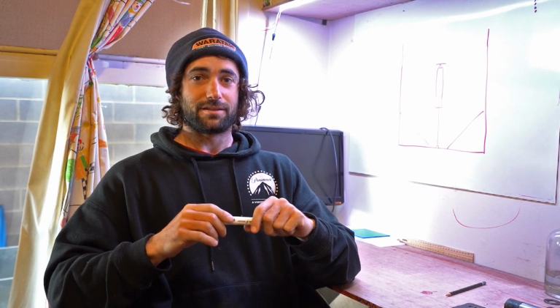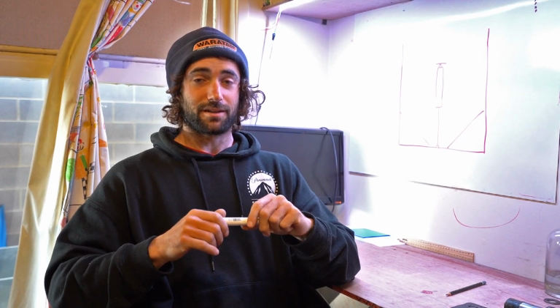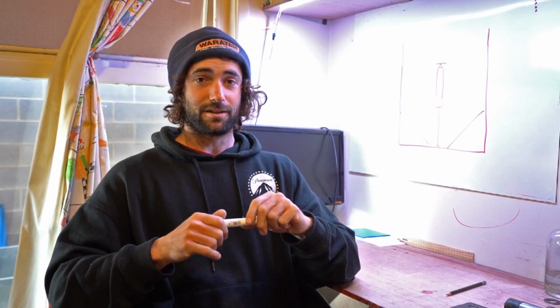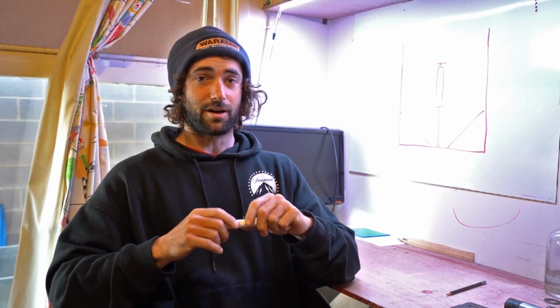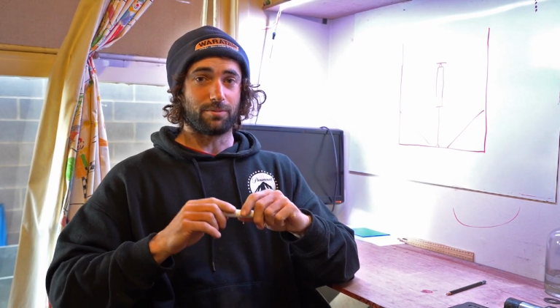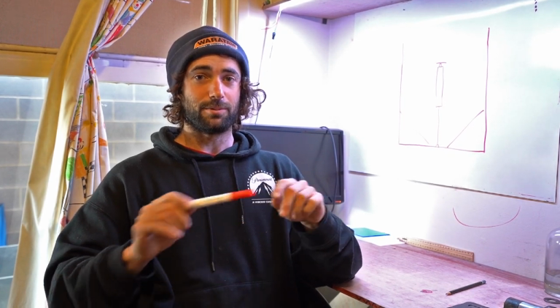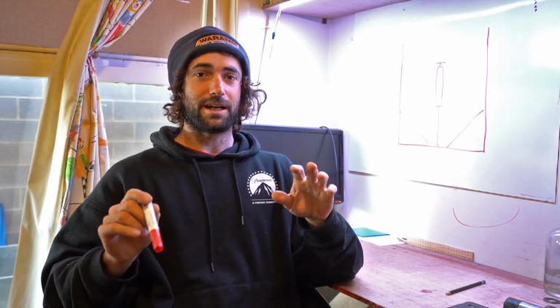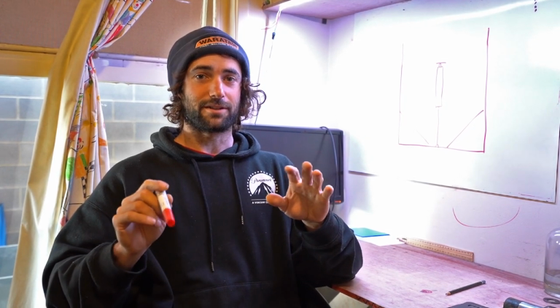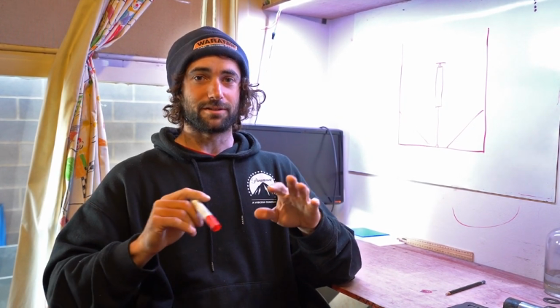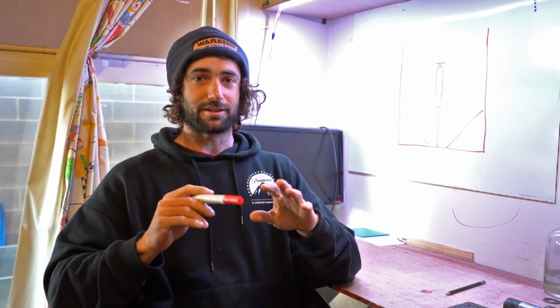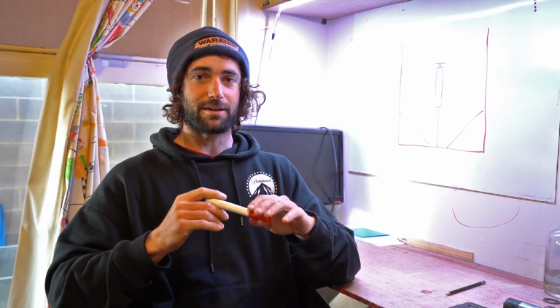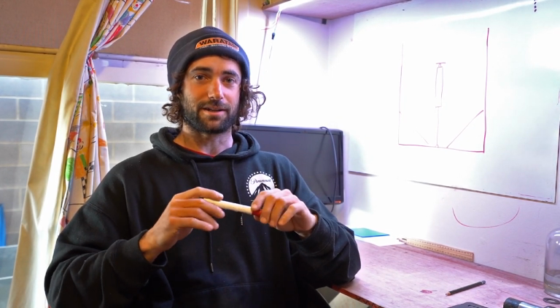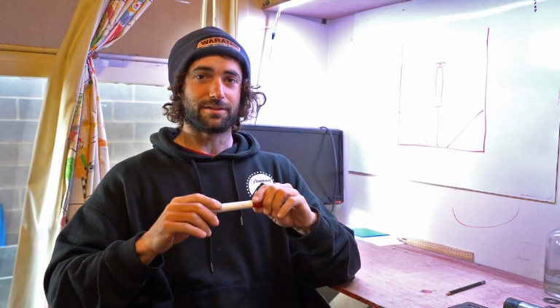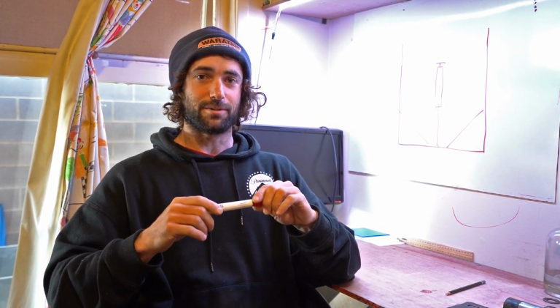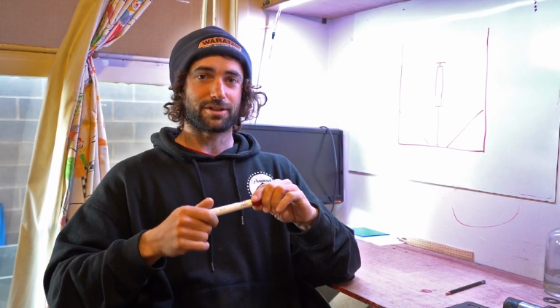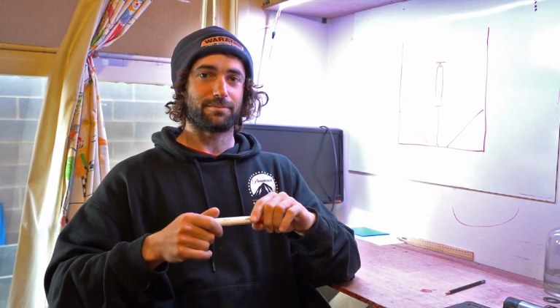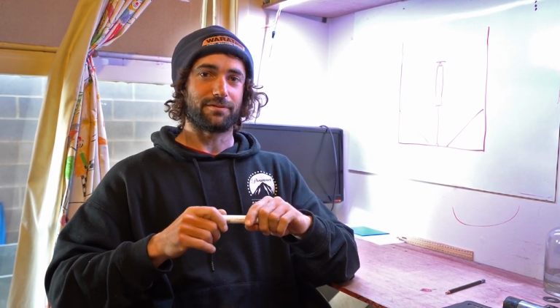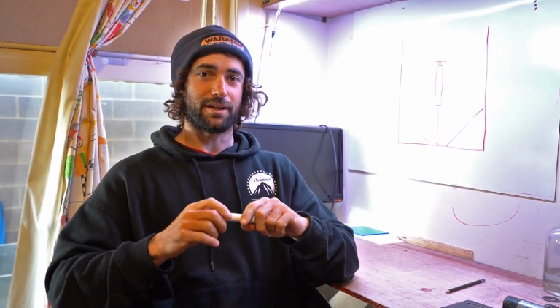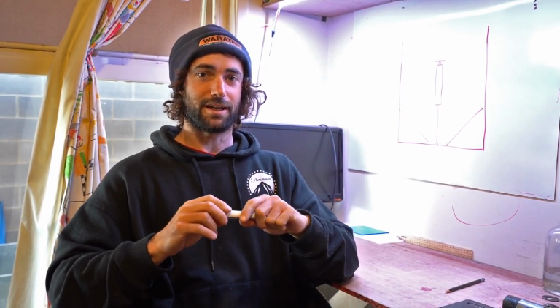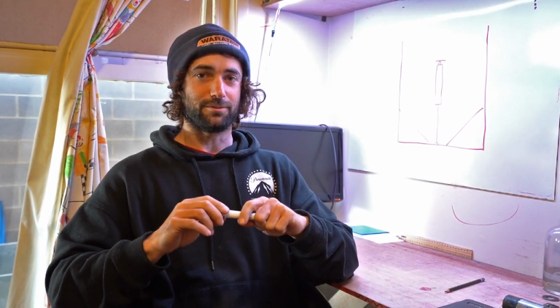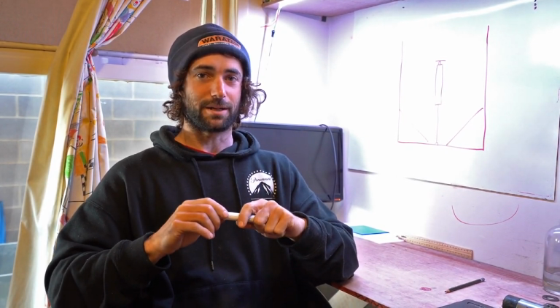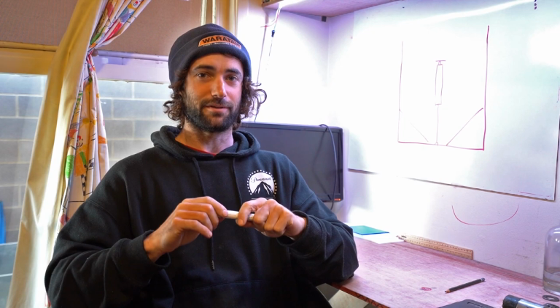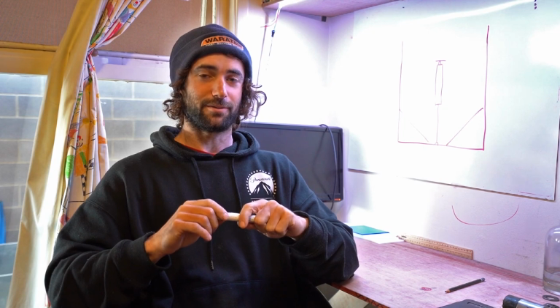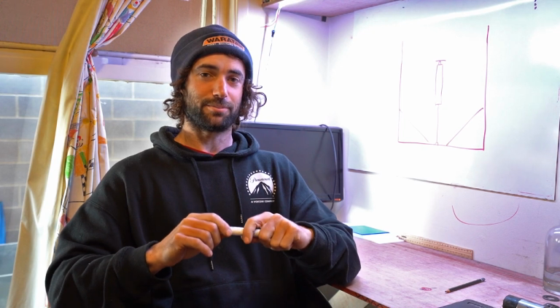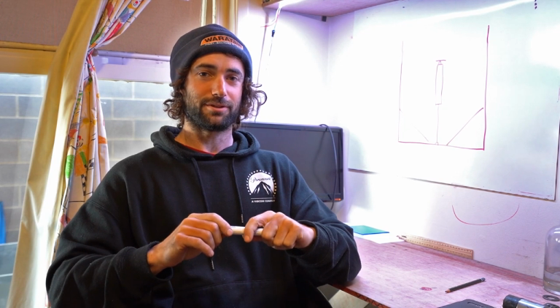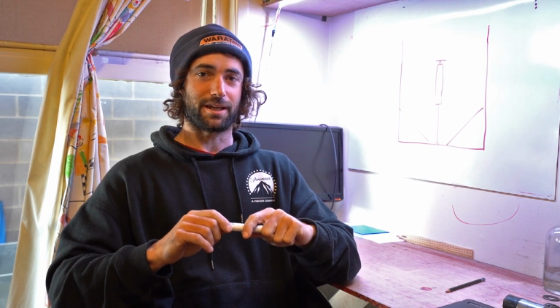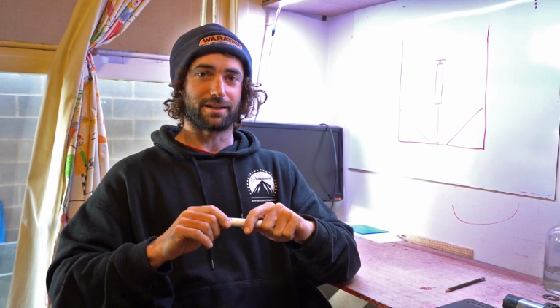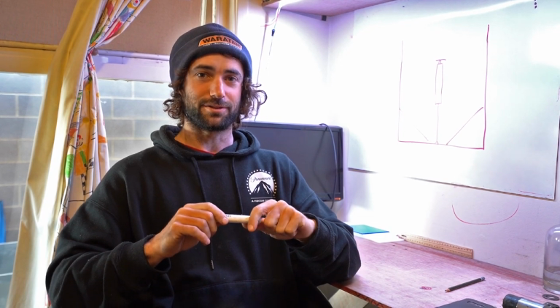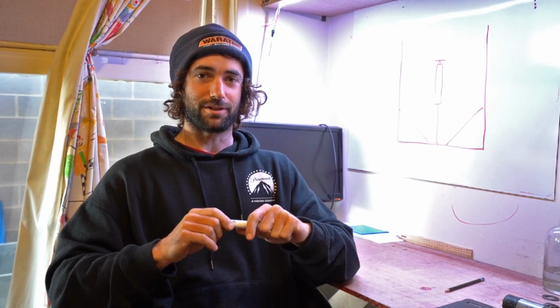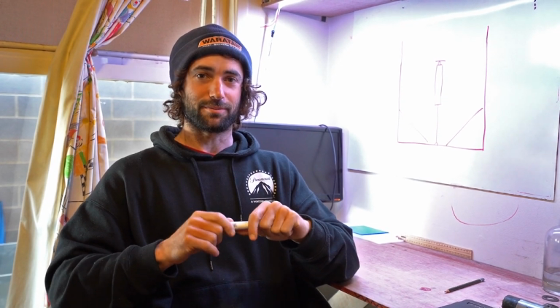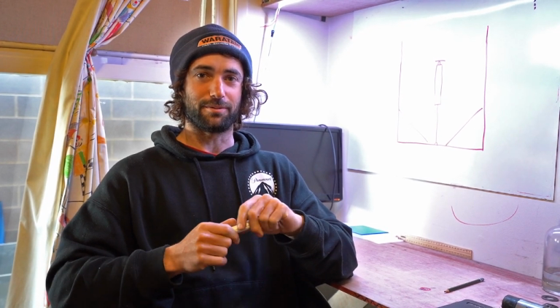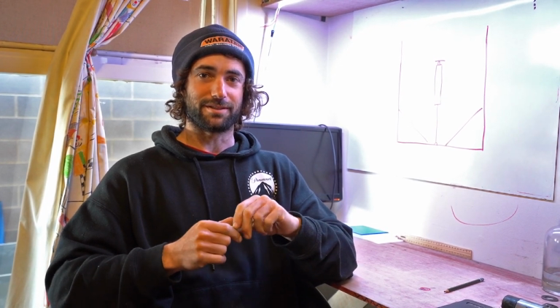We'll have a closer look at that when I go into the workshop, but for now we'll come over to the whiteboard and I'll show you what the problem is.